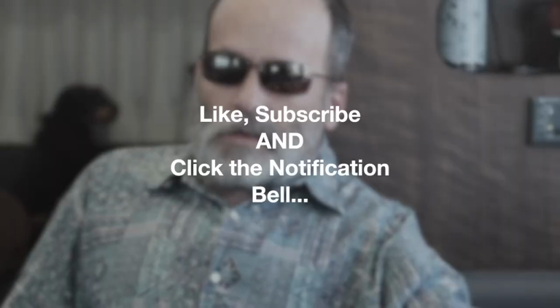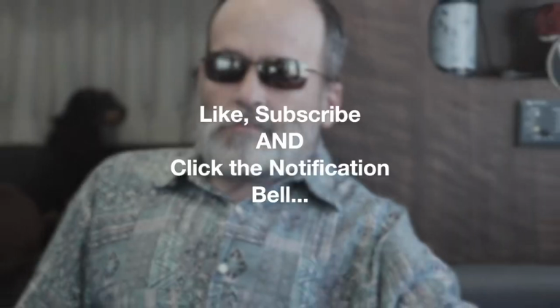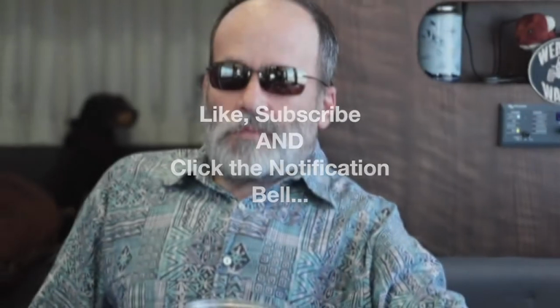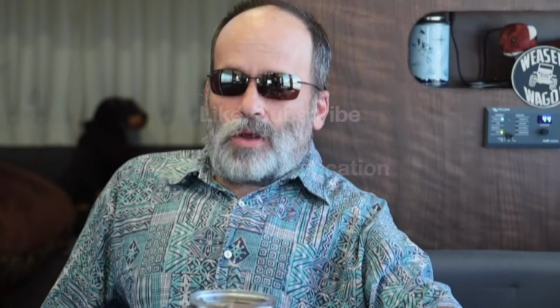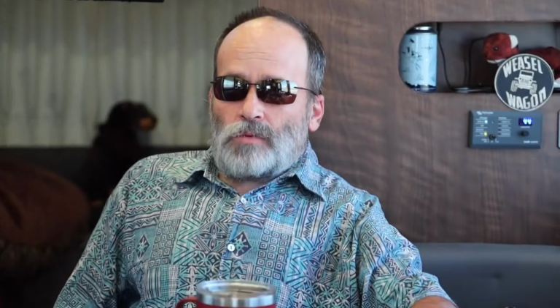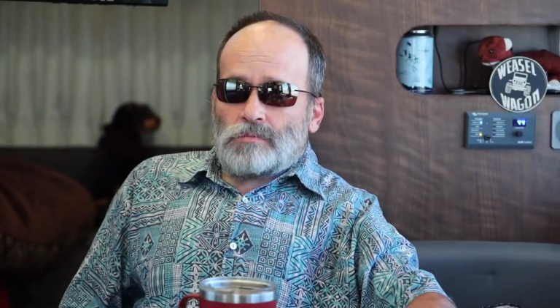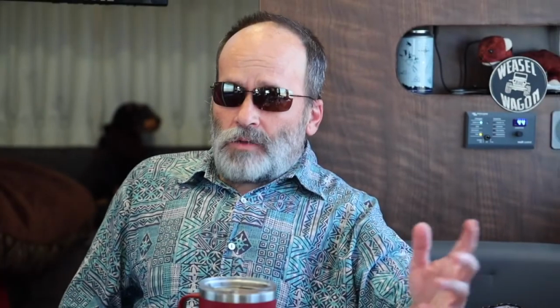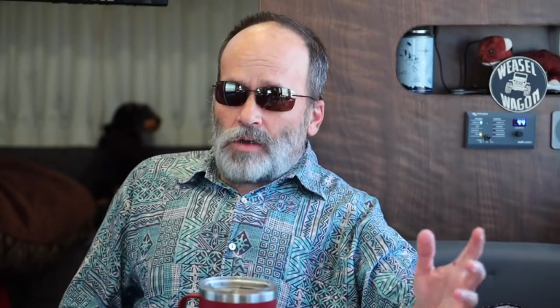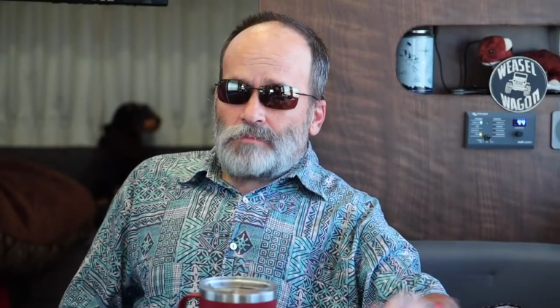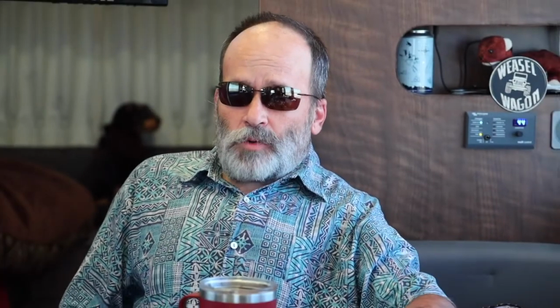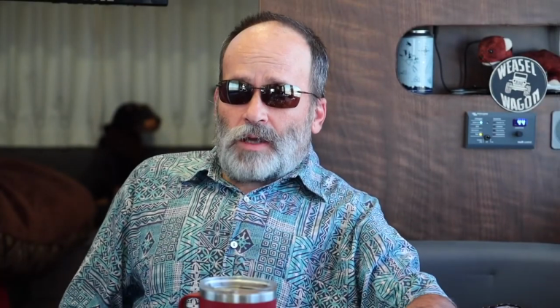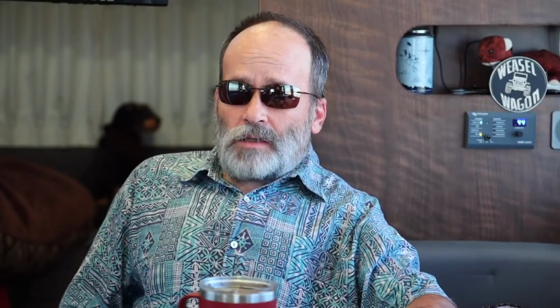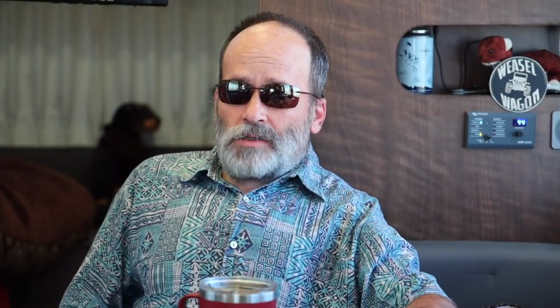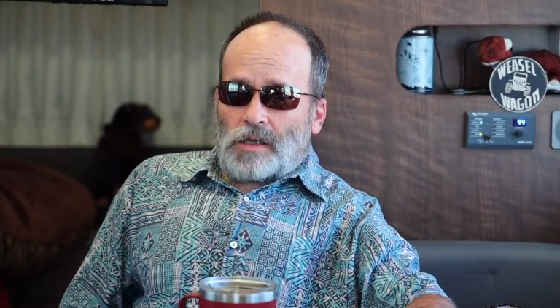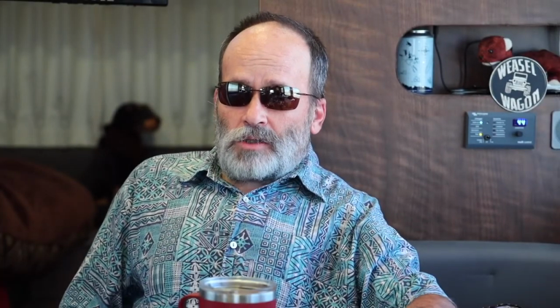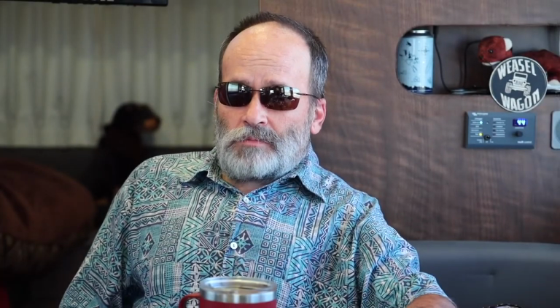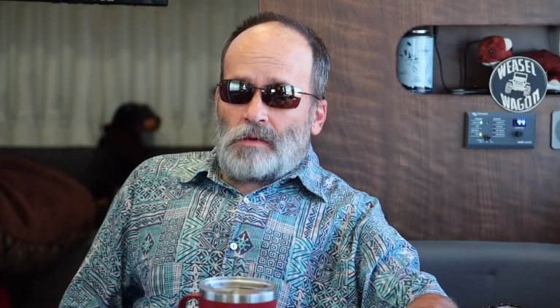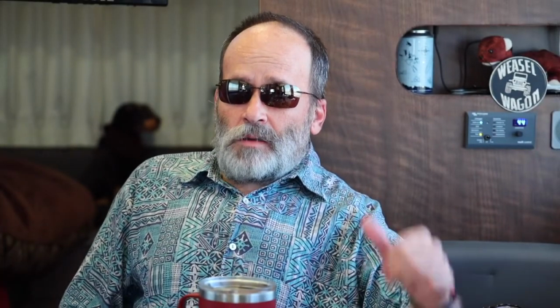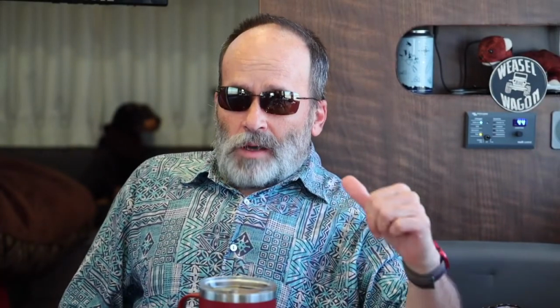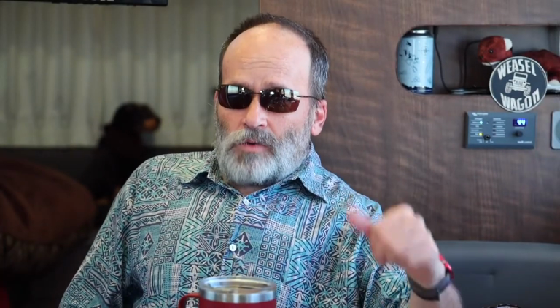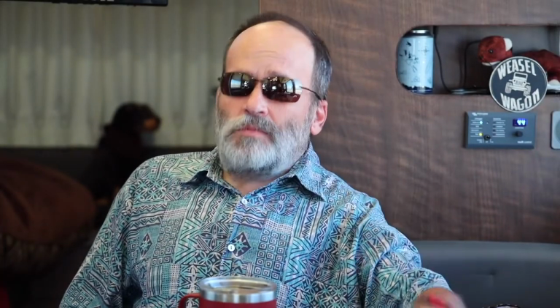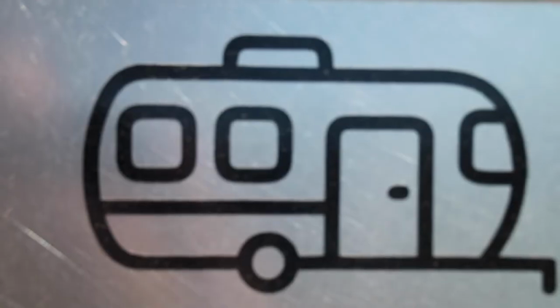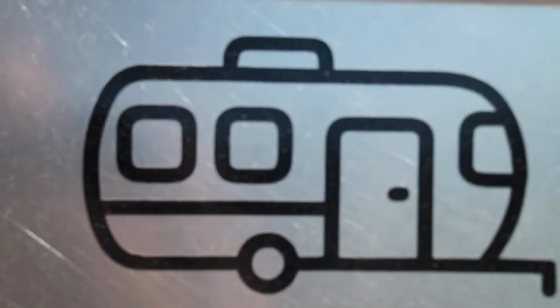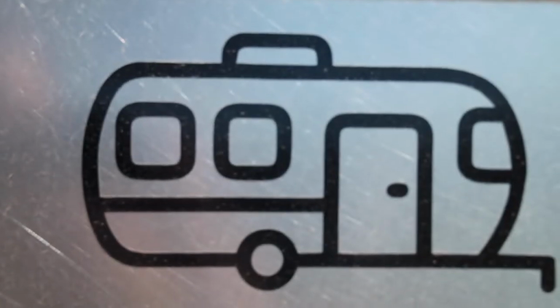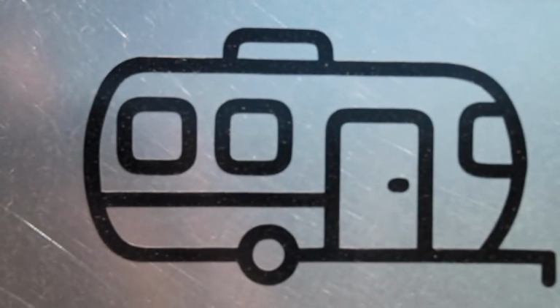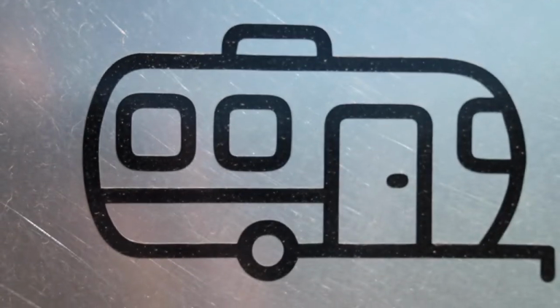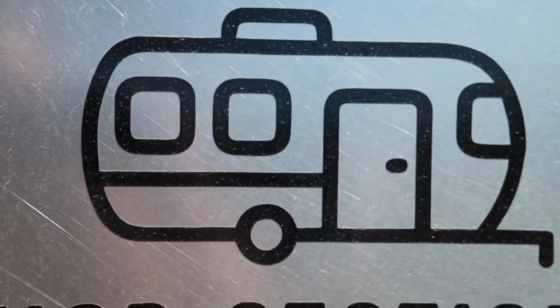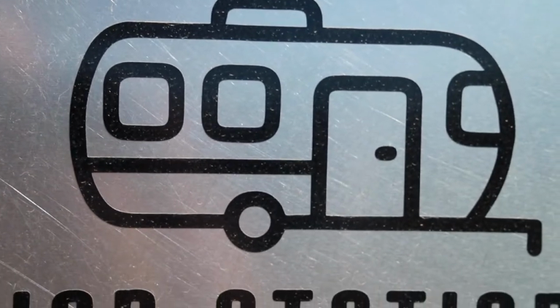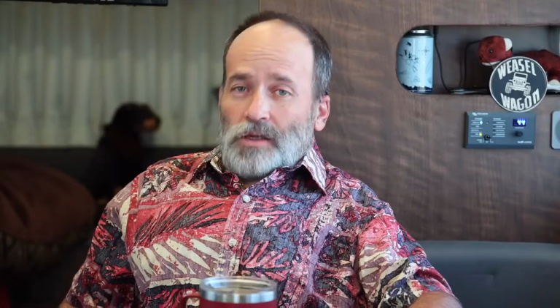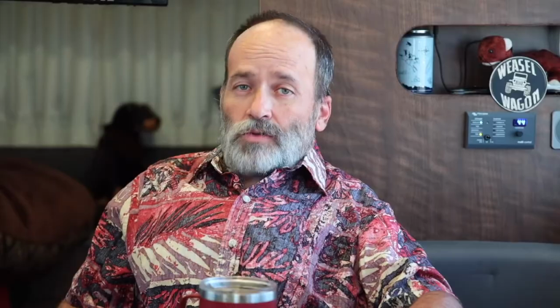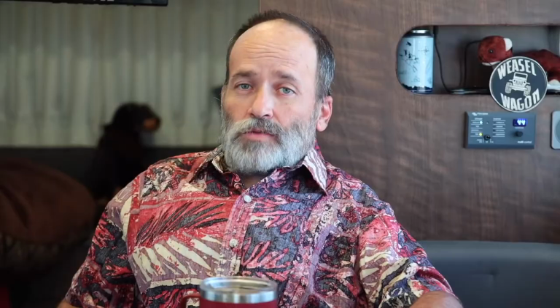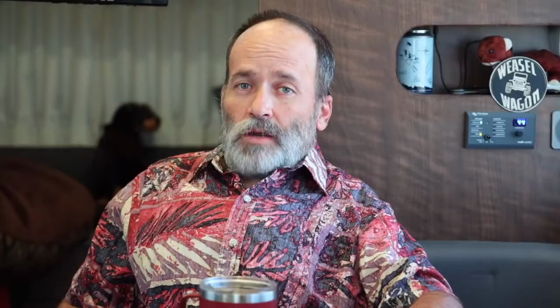Hello and welcome to Procrastination Station, my home and YouTube channel.